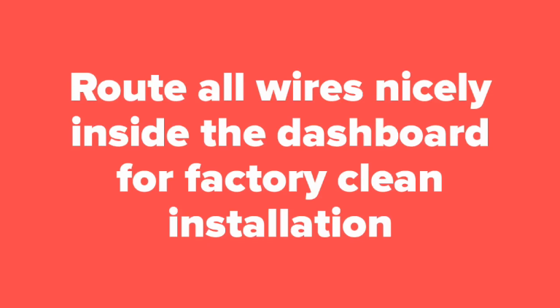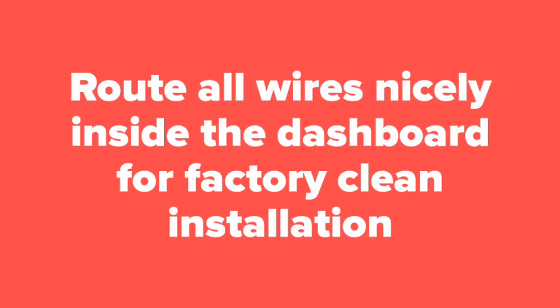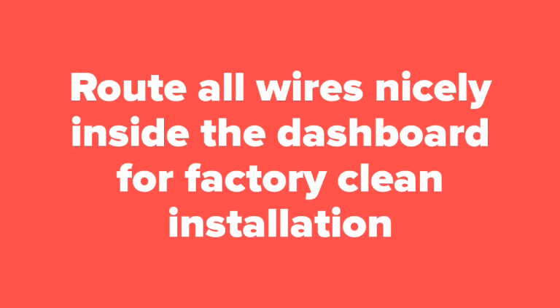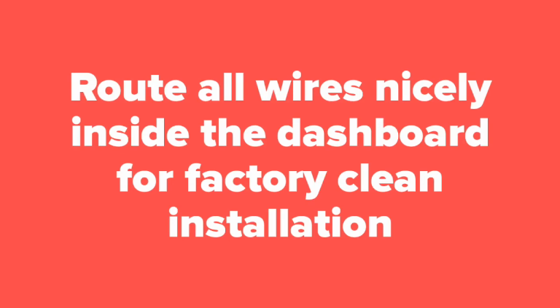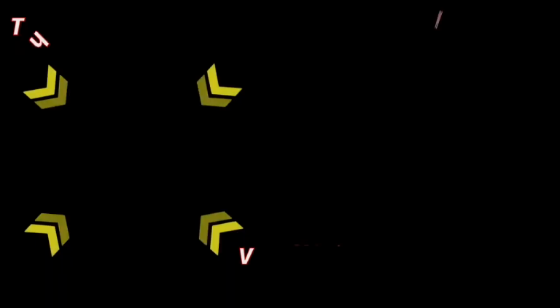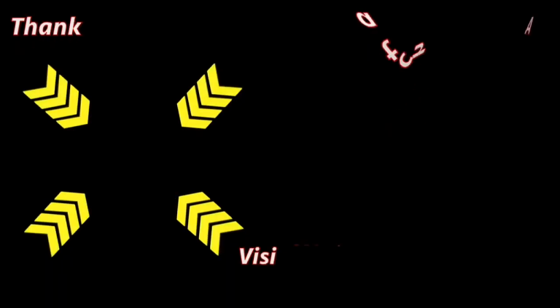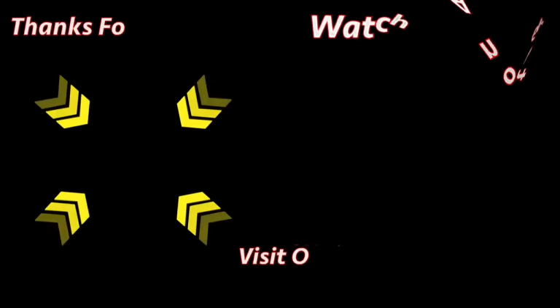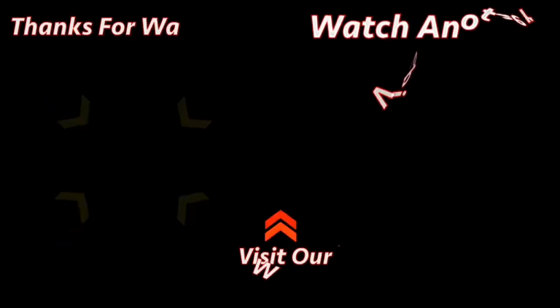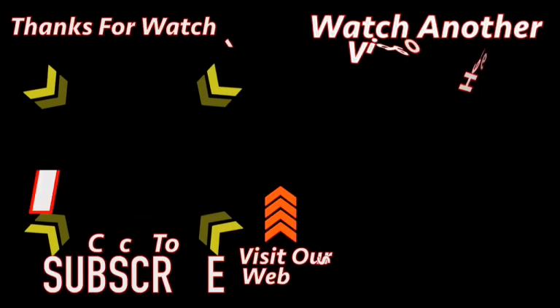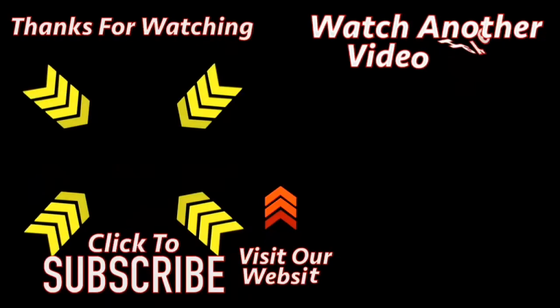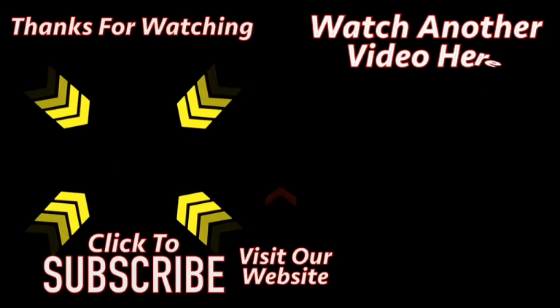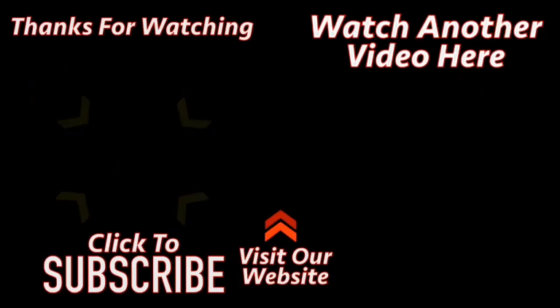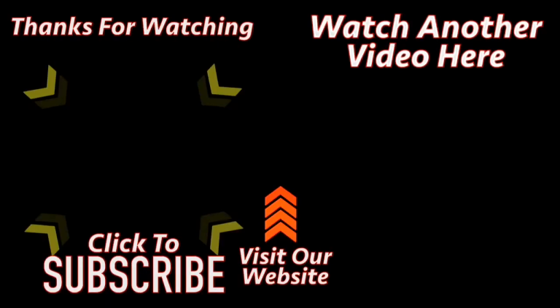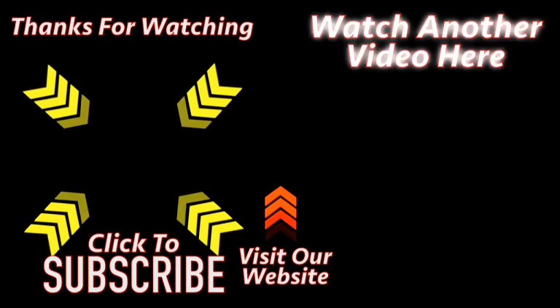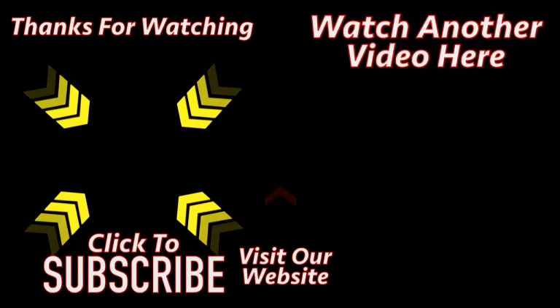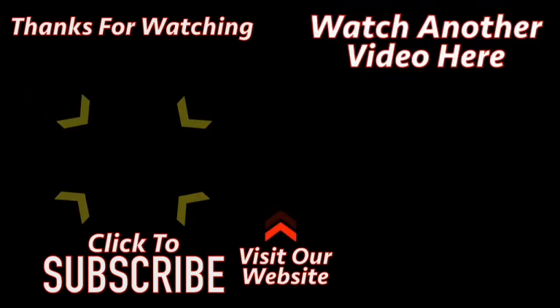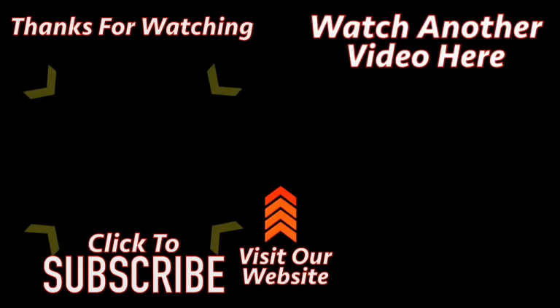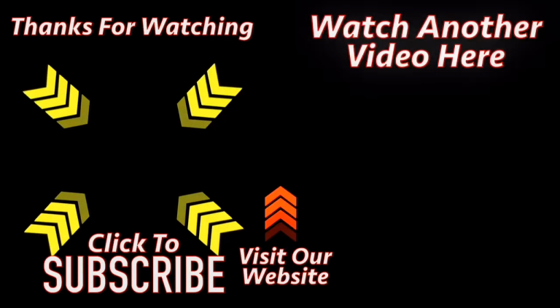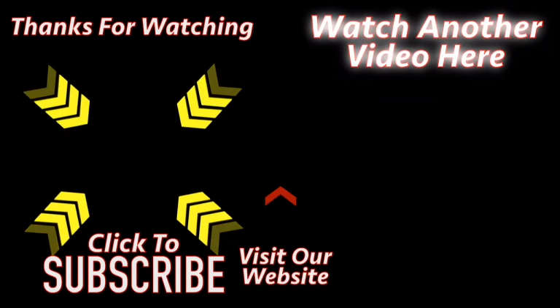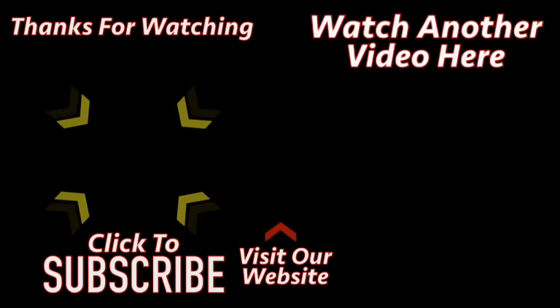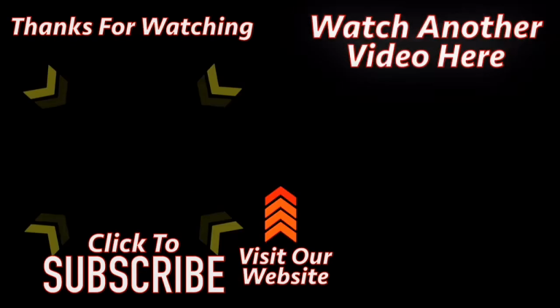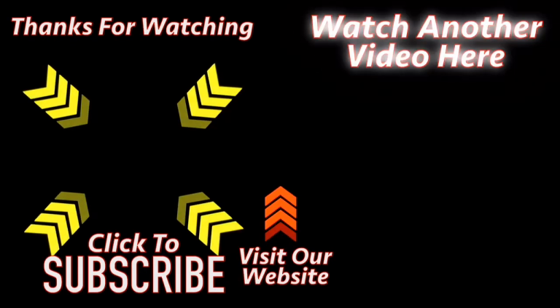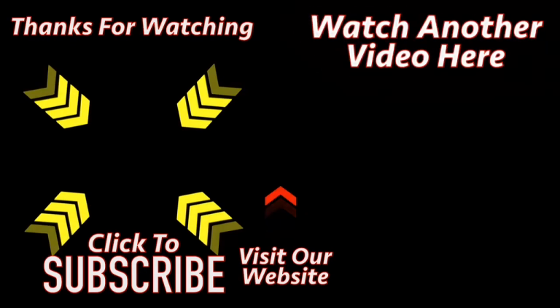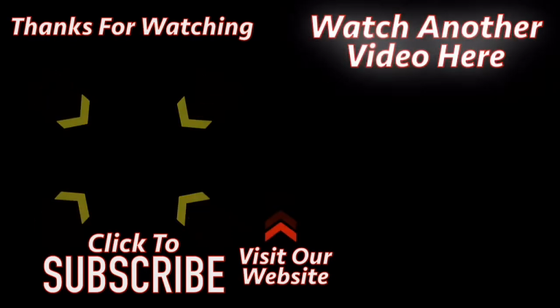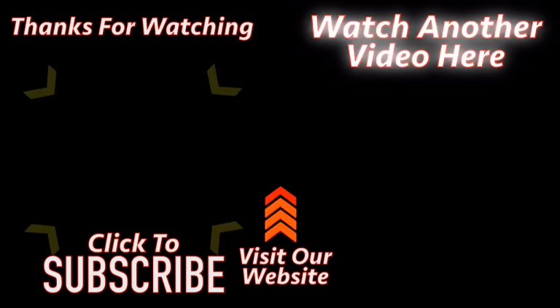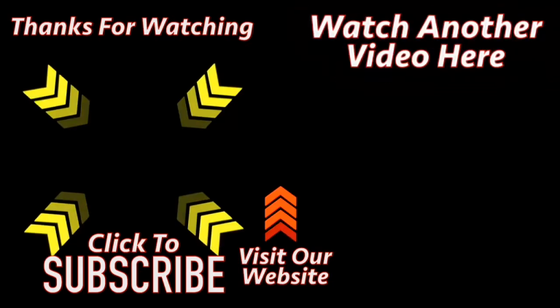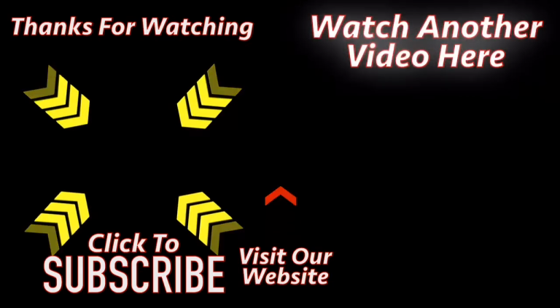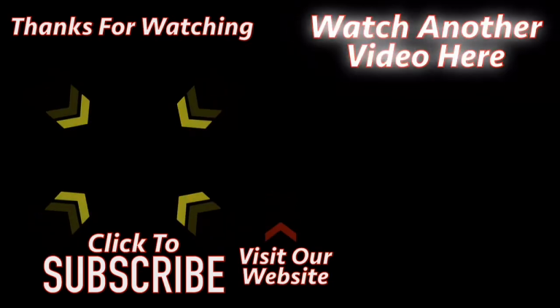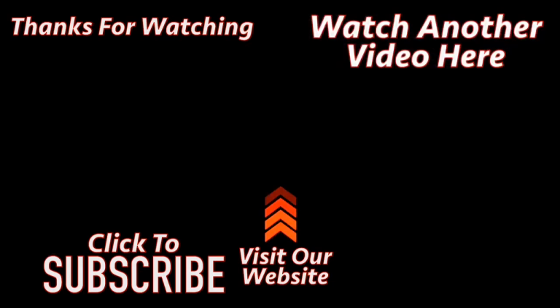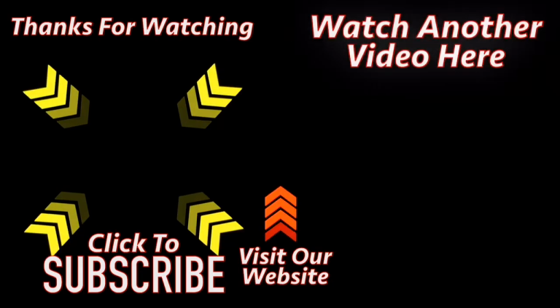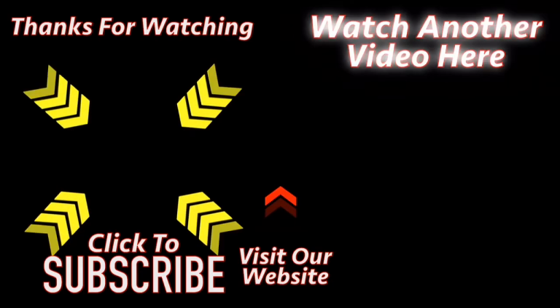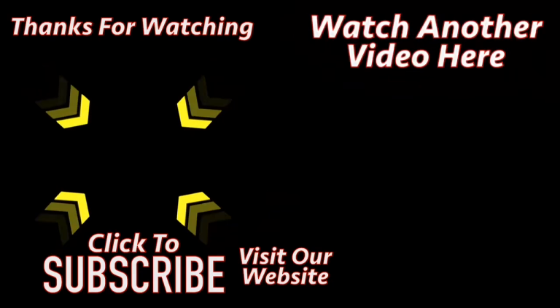Thank you for watching. Please don't forget to subscribe to our channel by clicking the link in the bottom left, or click the link on the right side of the screen to watch another video.